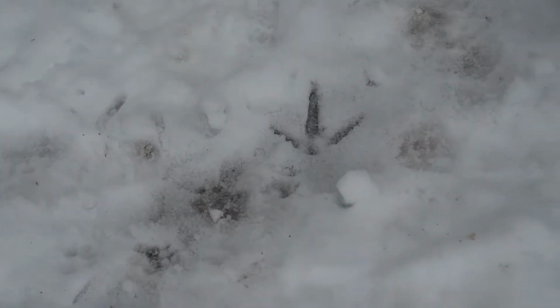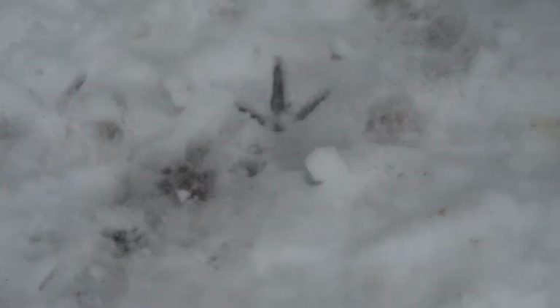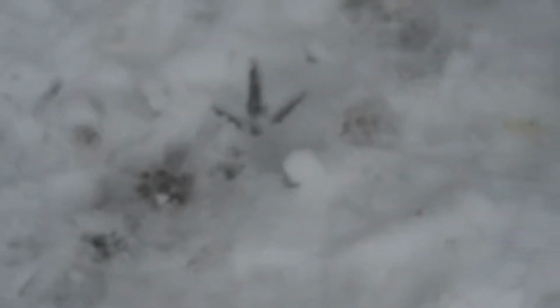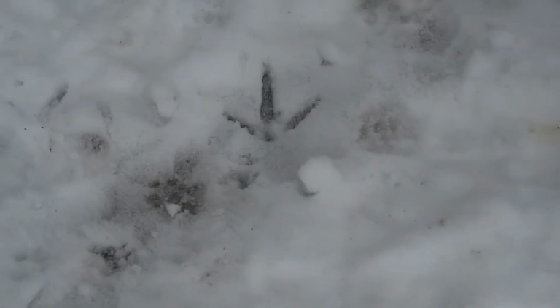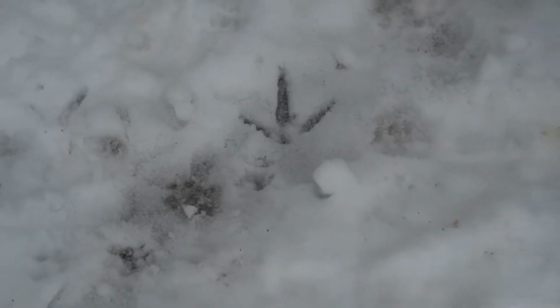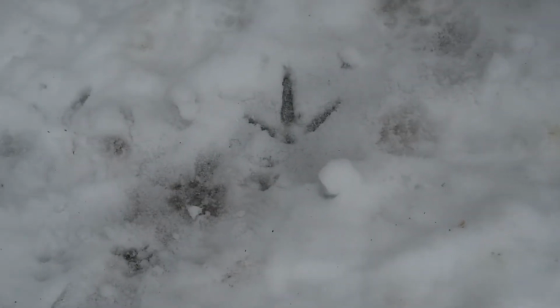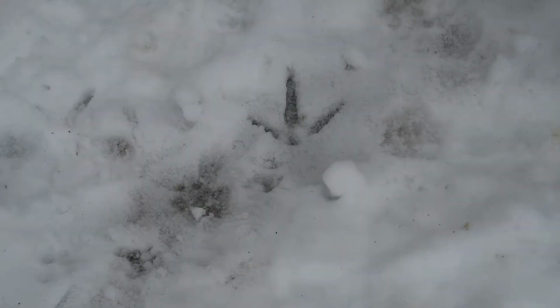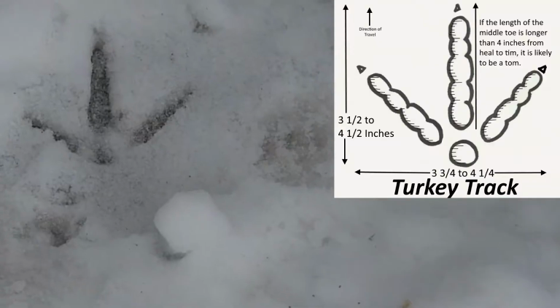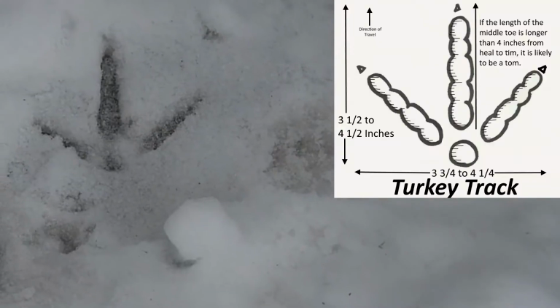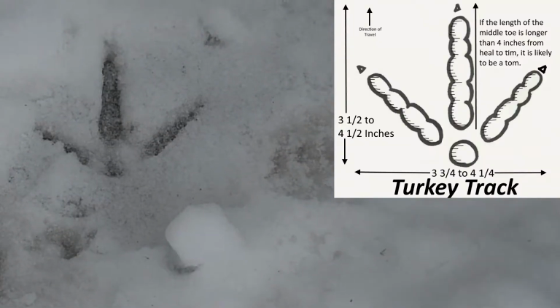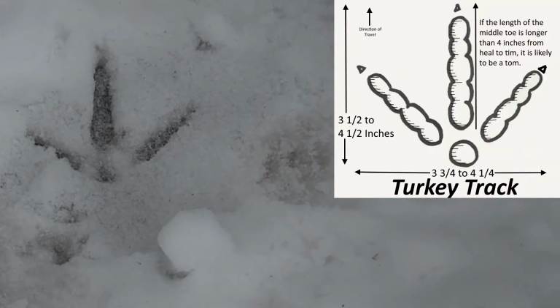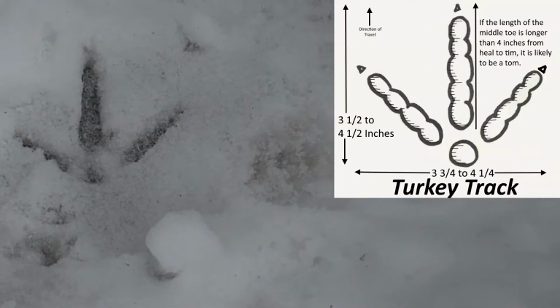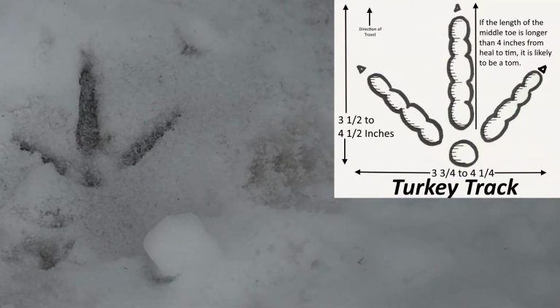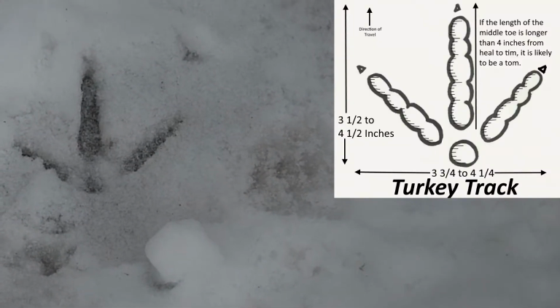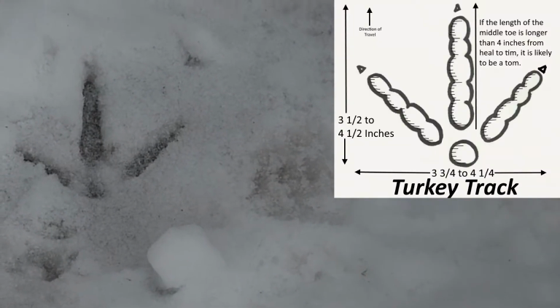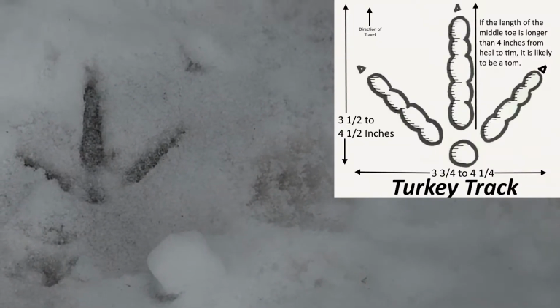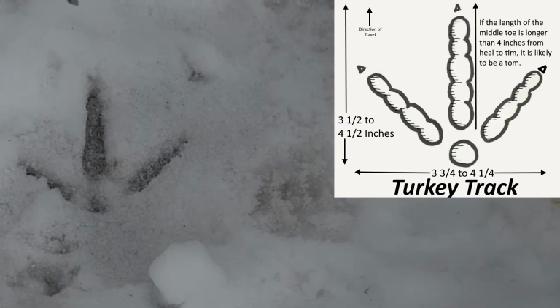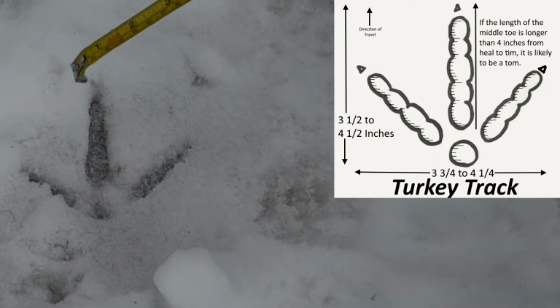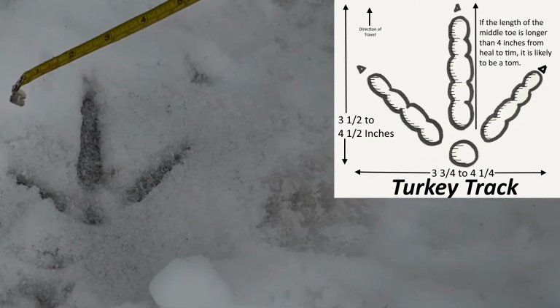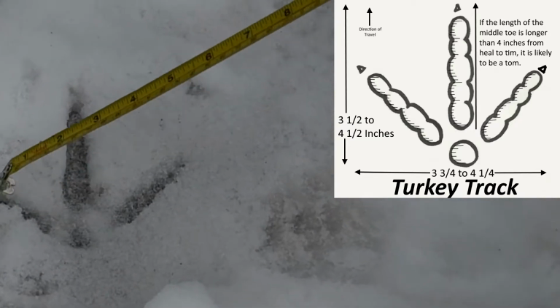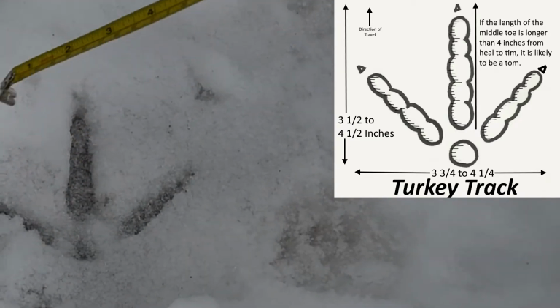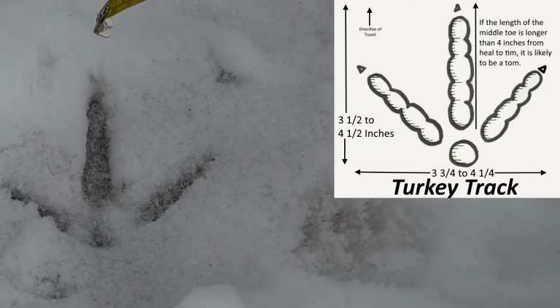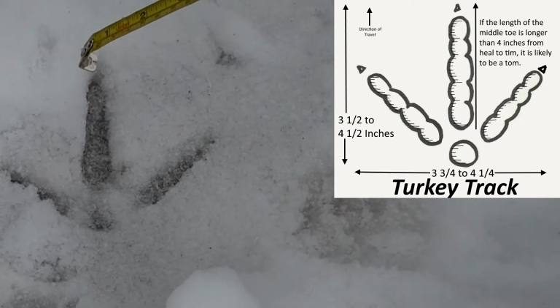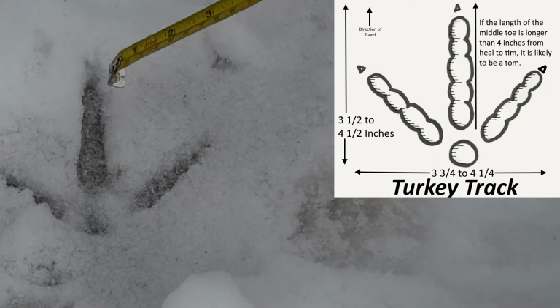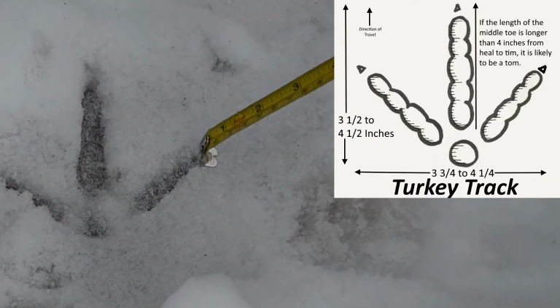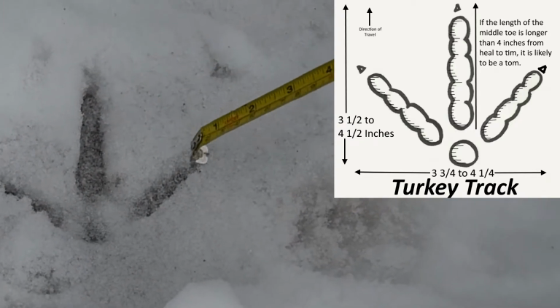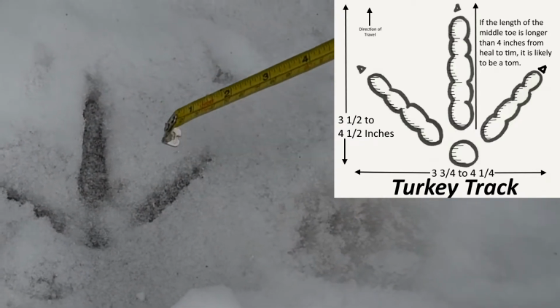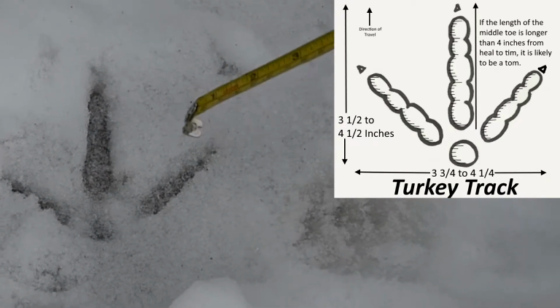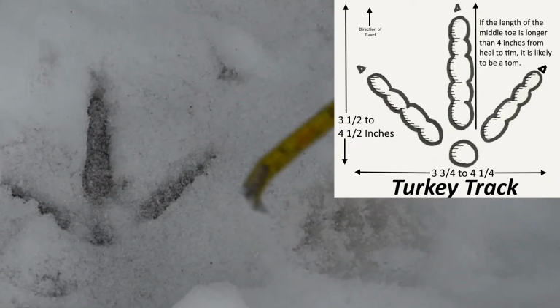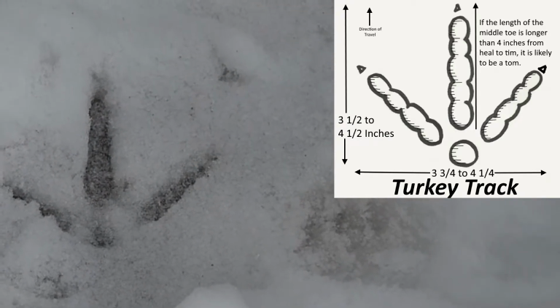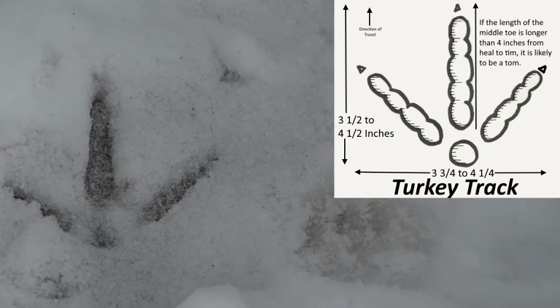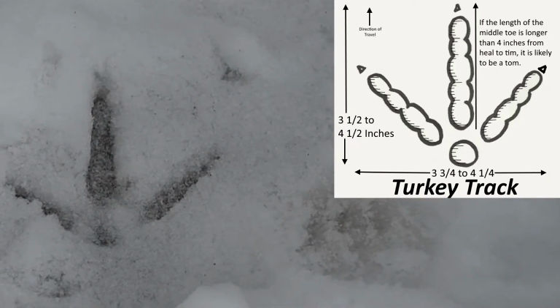So how many toes are we looking at? Three. One, two, three. Excellent.